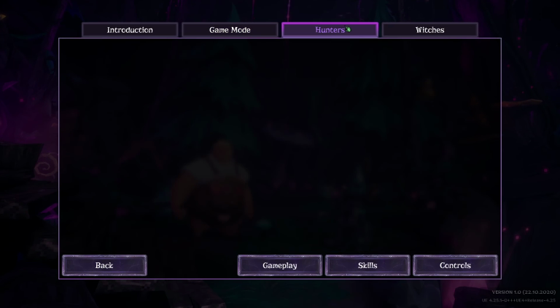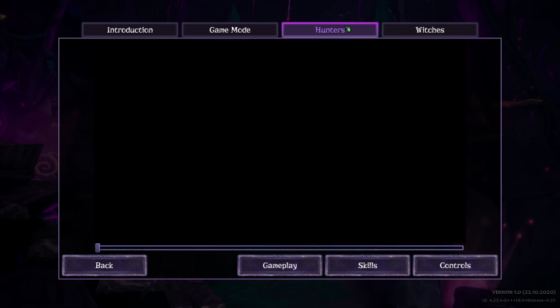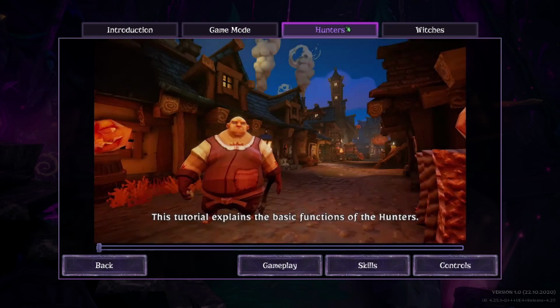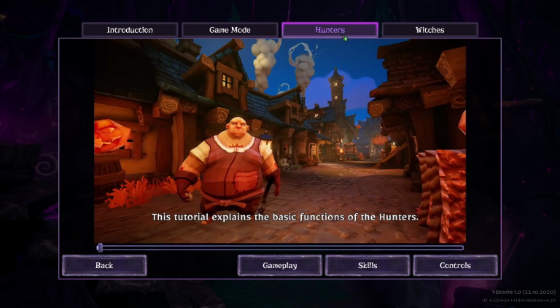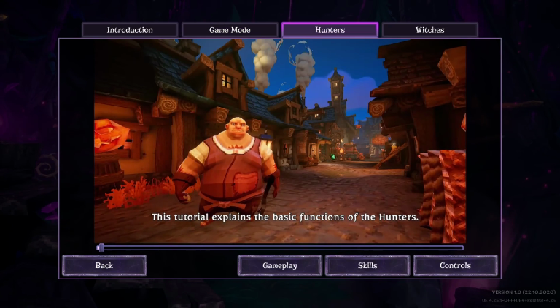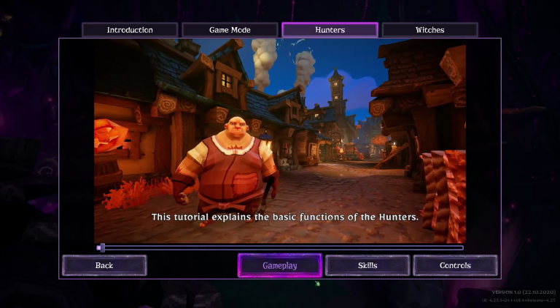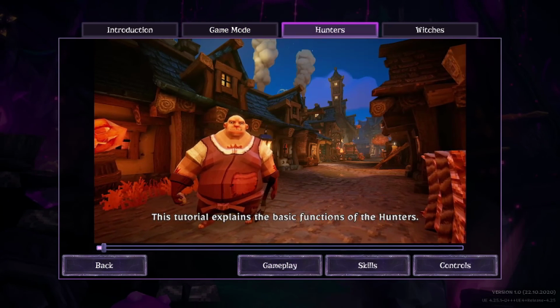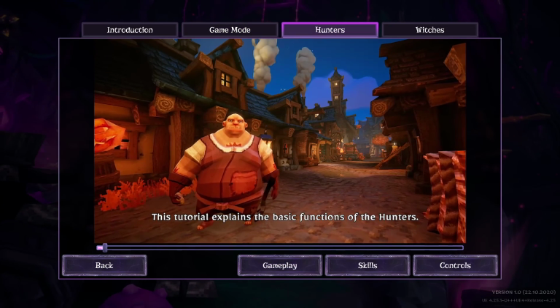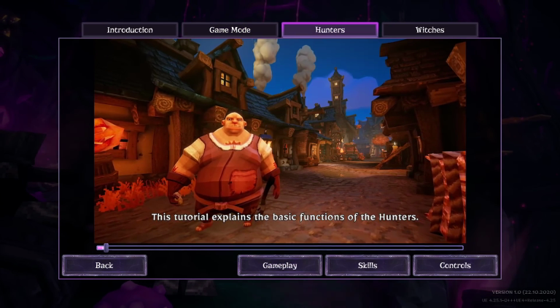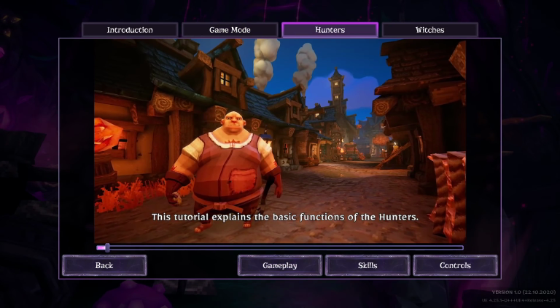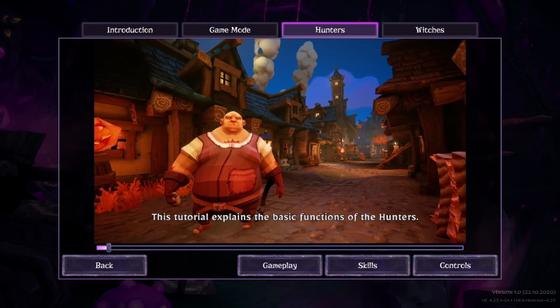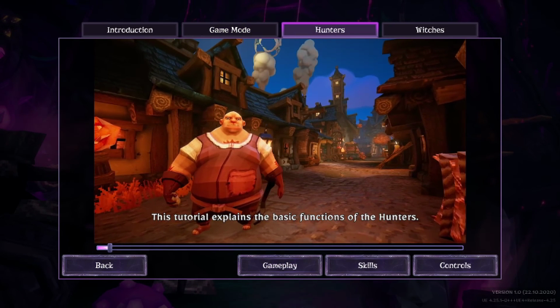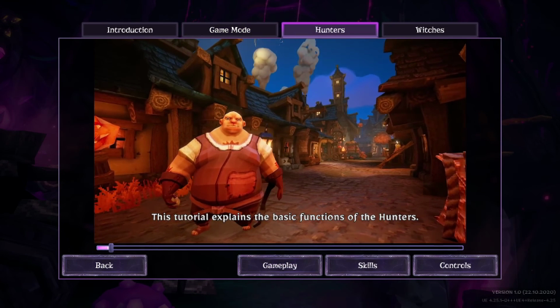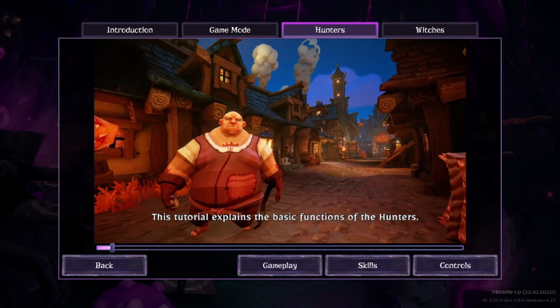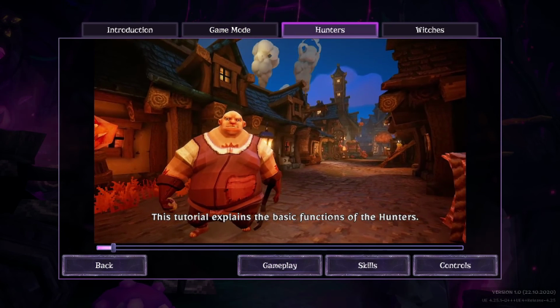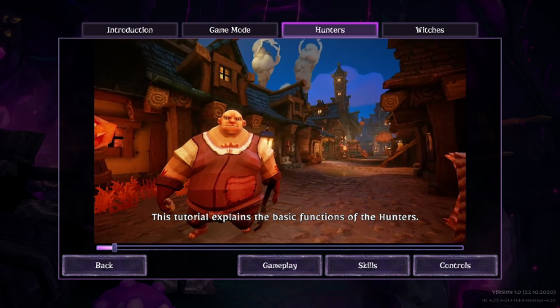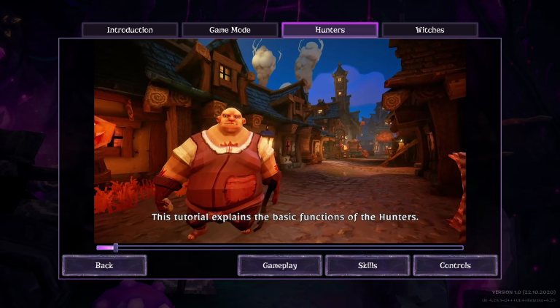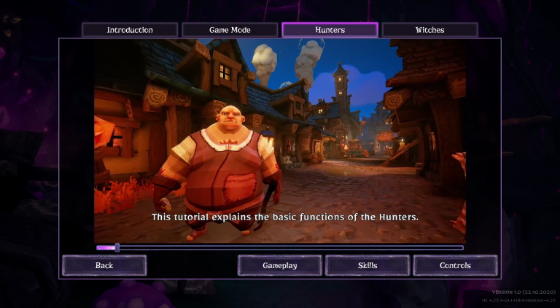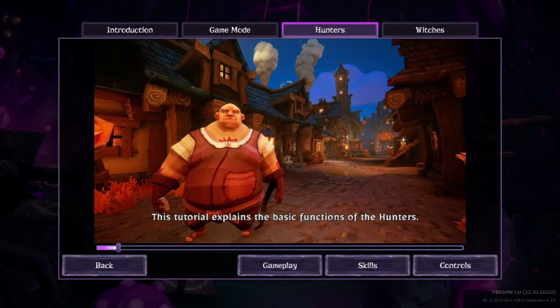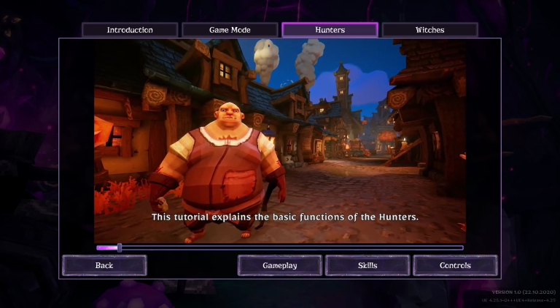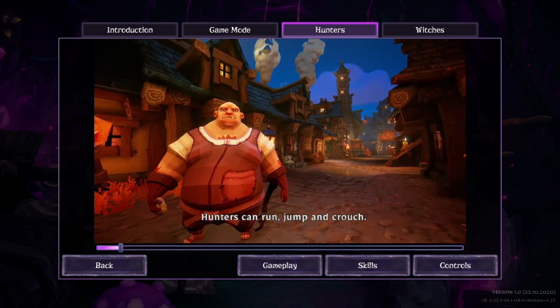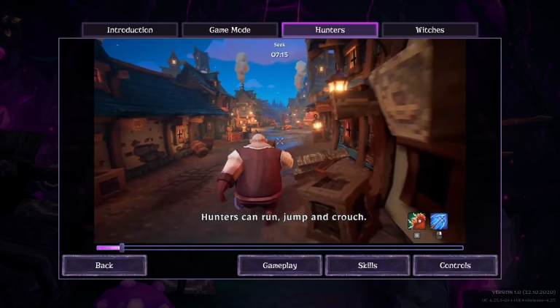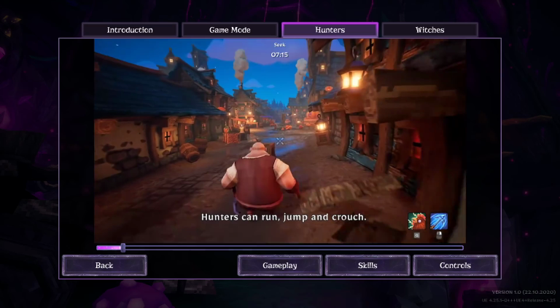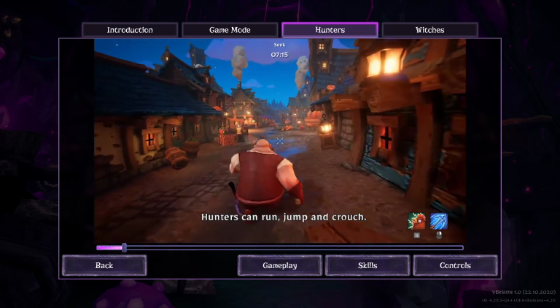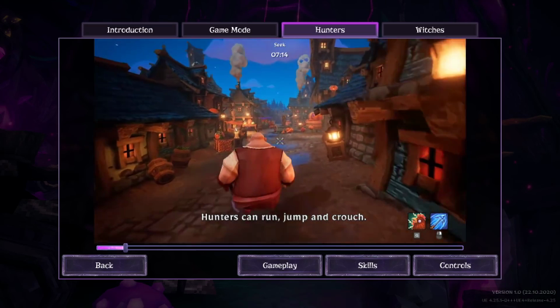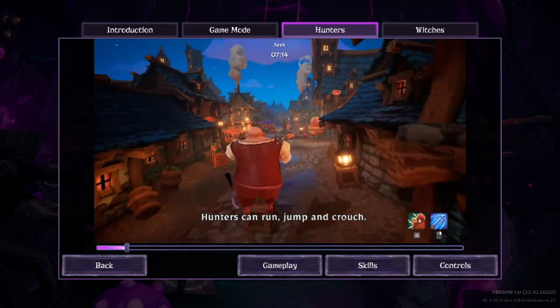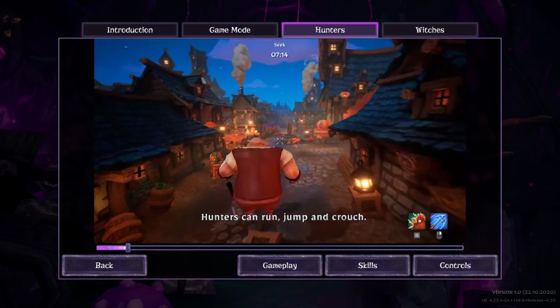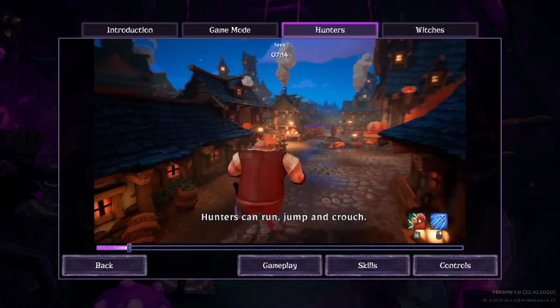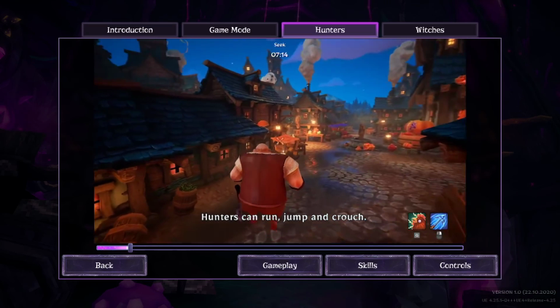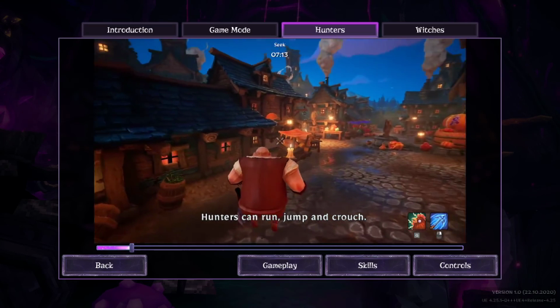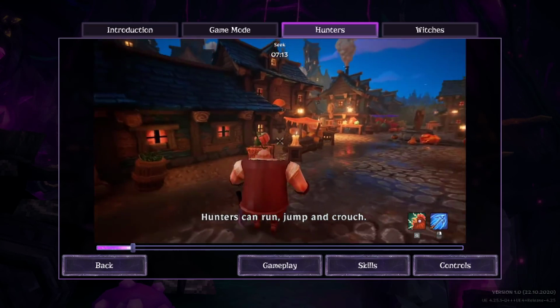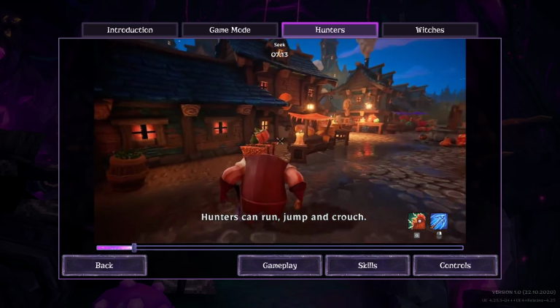This tutorial explains the basic functions of the hunters. Hunters can run, jump and crouch.